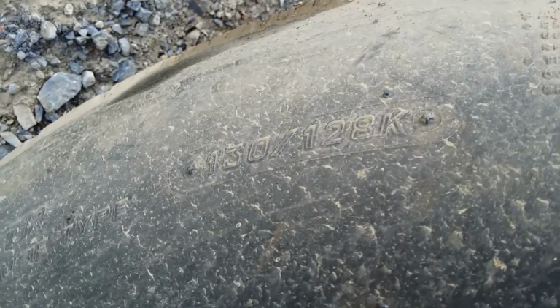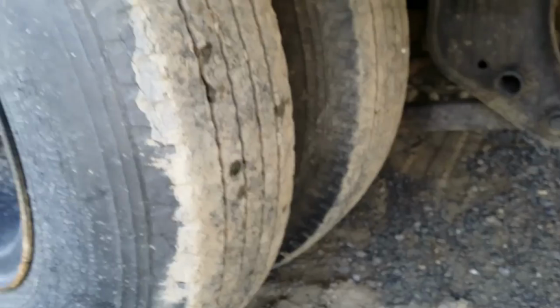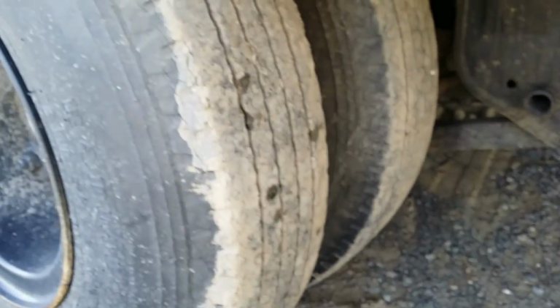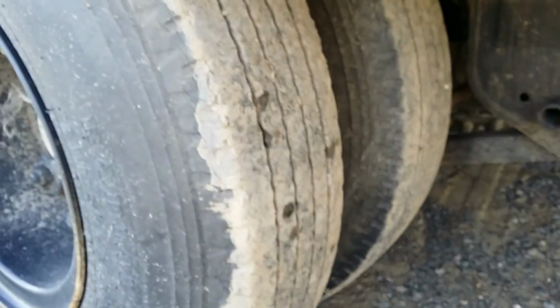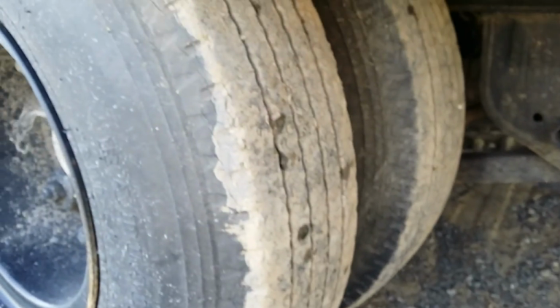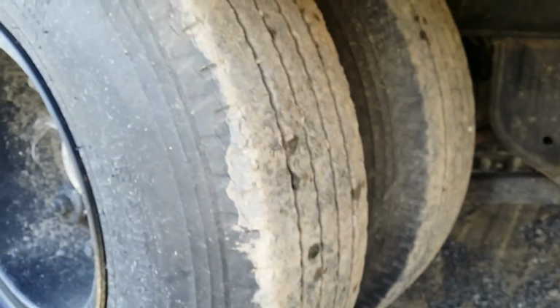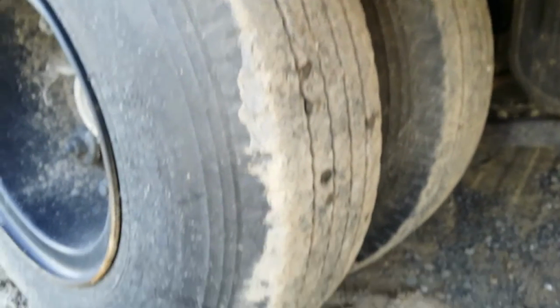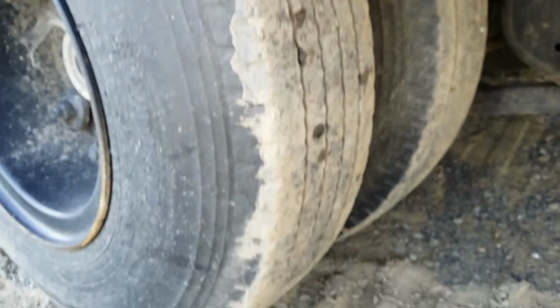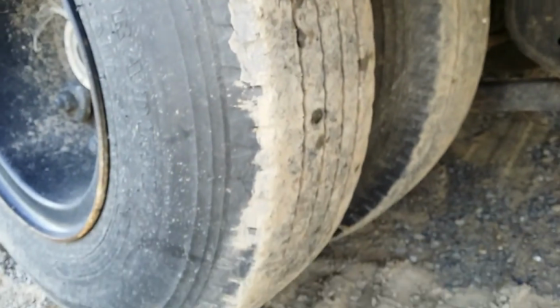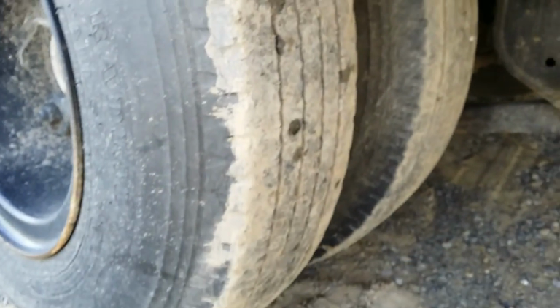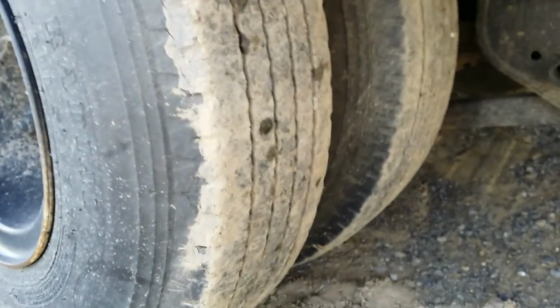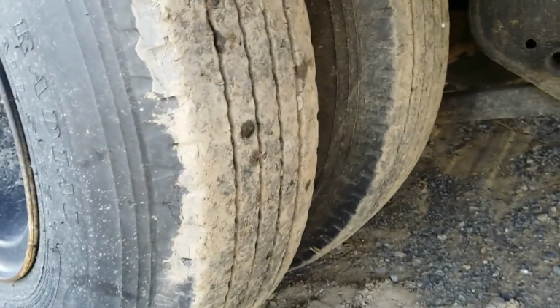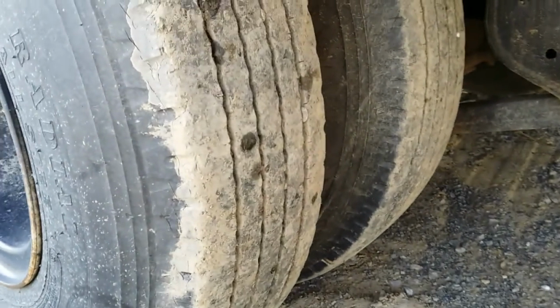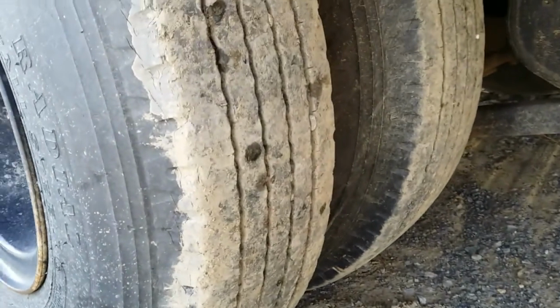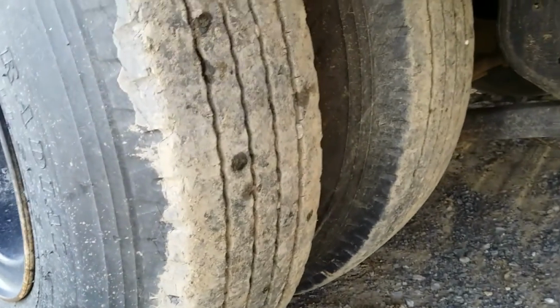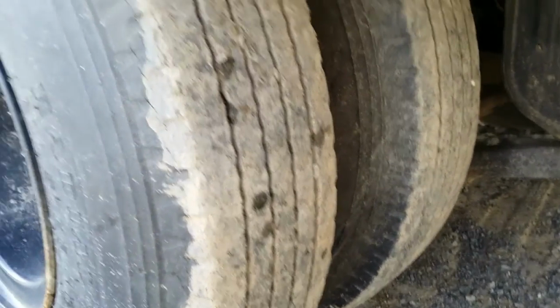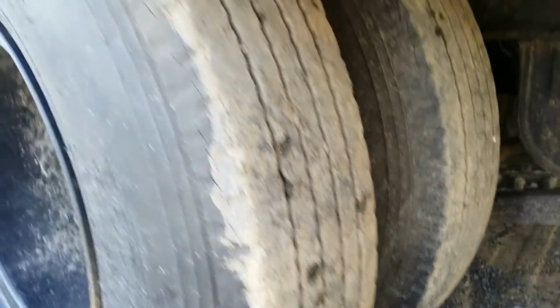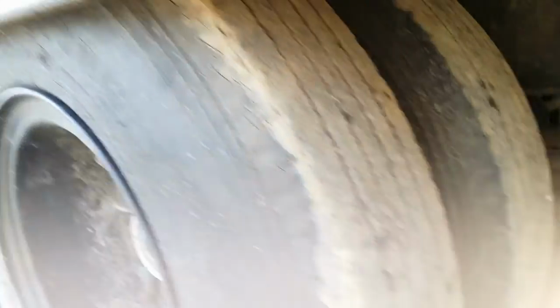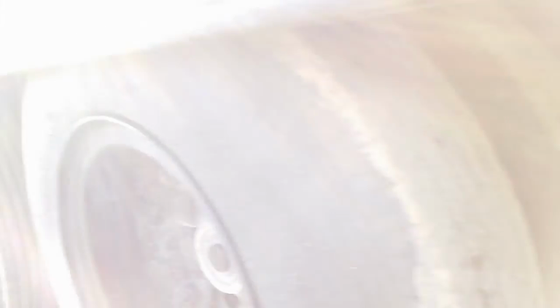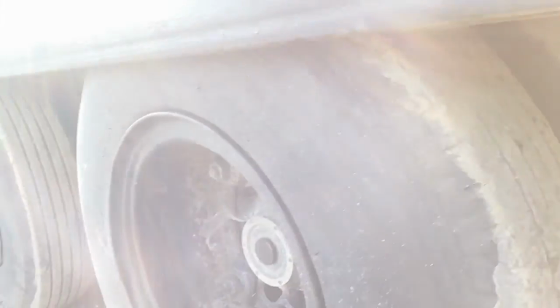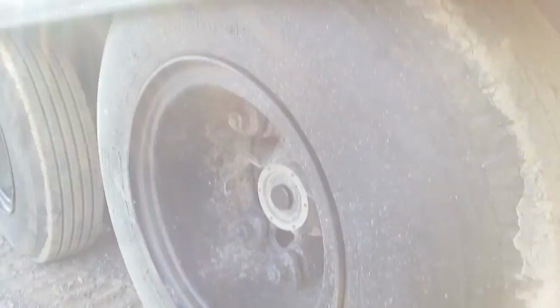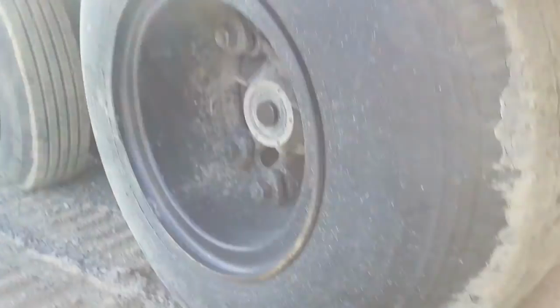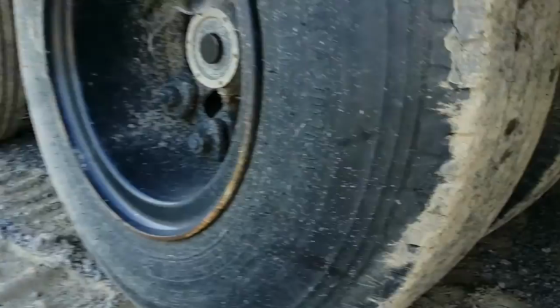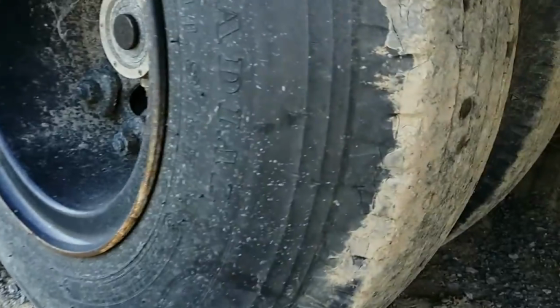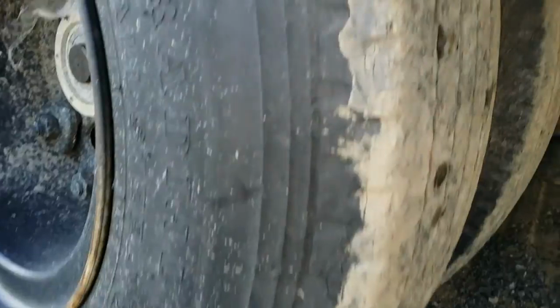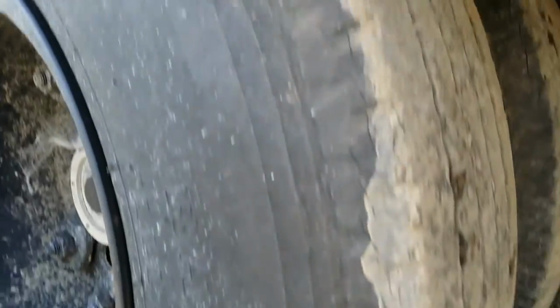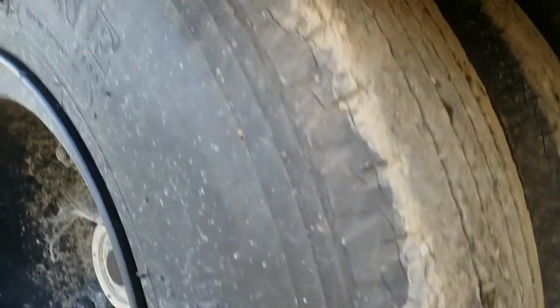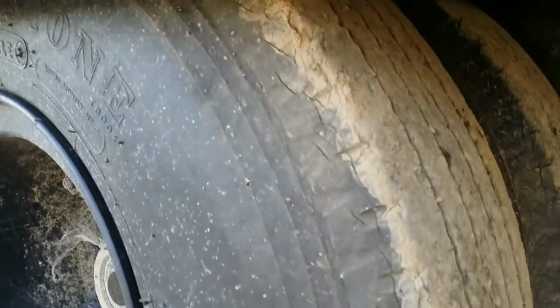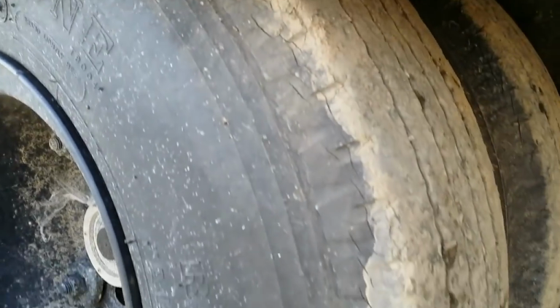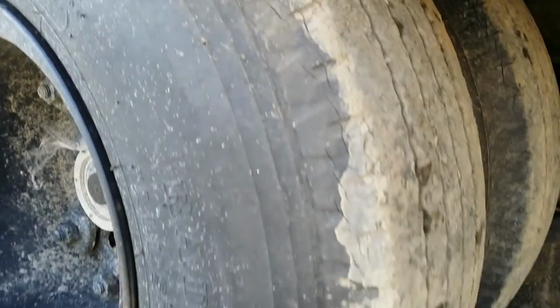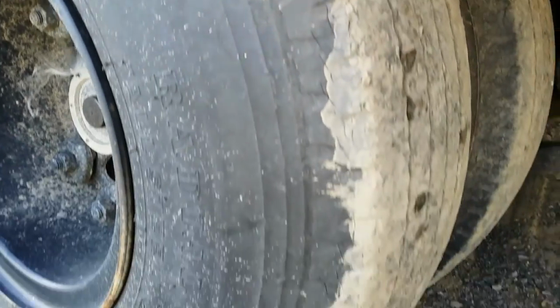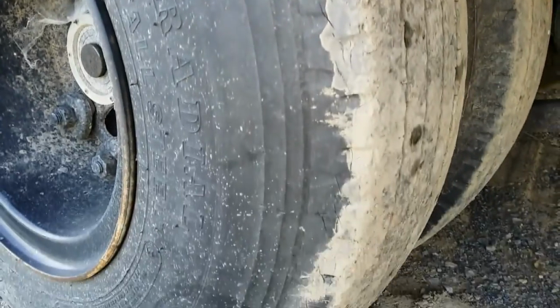Here we have the right front tires. The tread is in good condition on these tires. They do have some light cracks, as you can see.